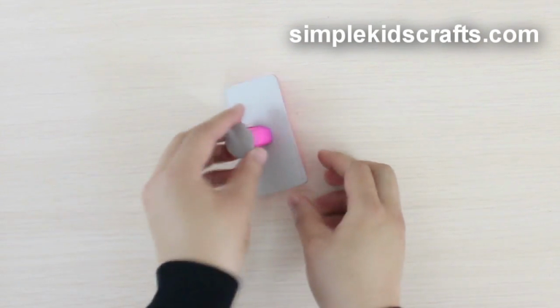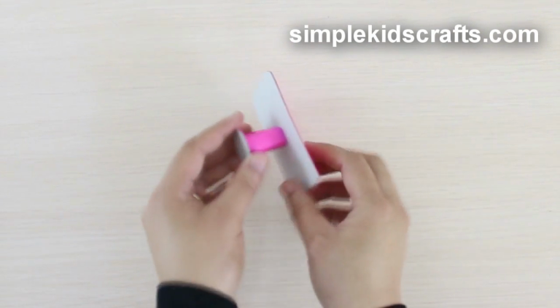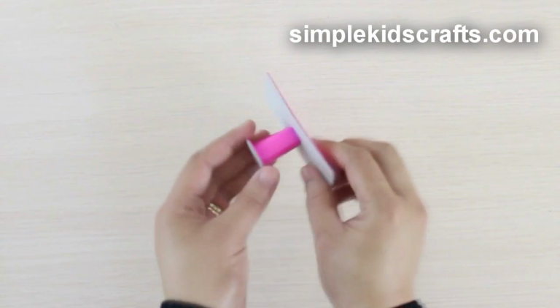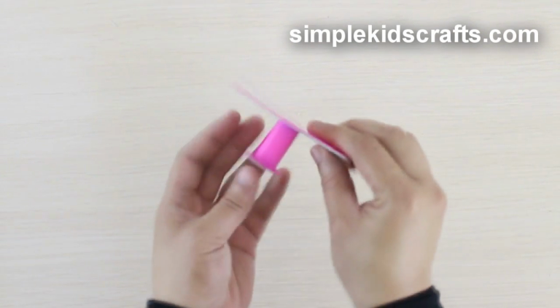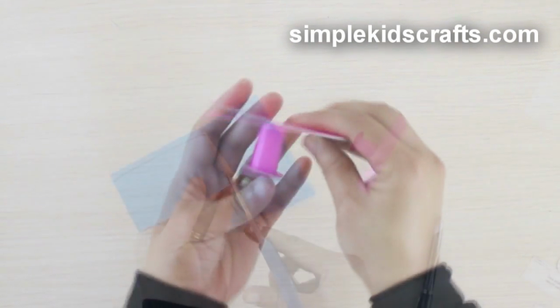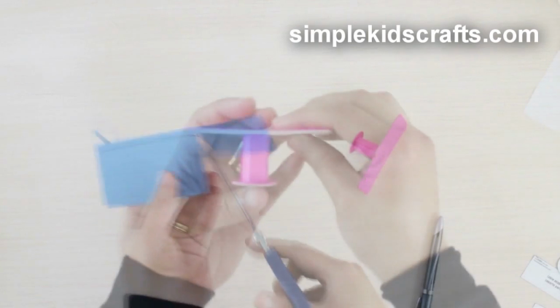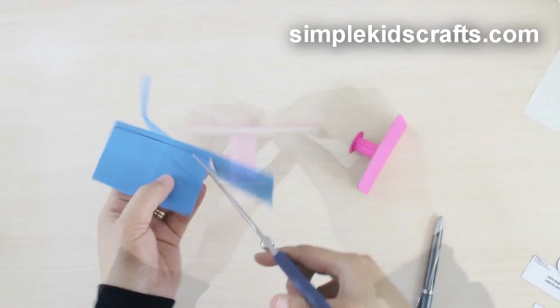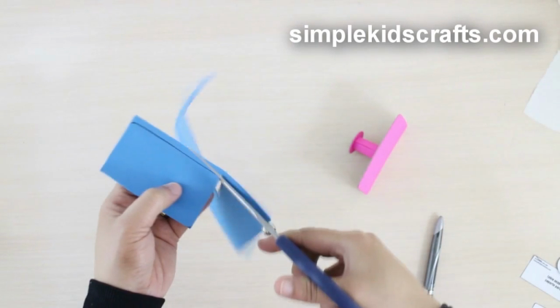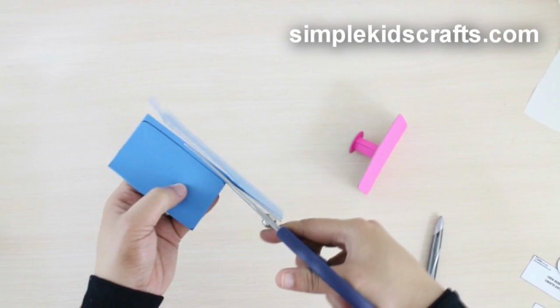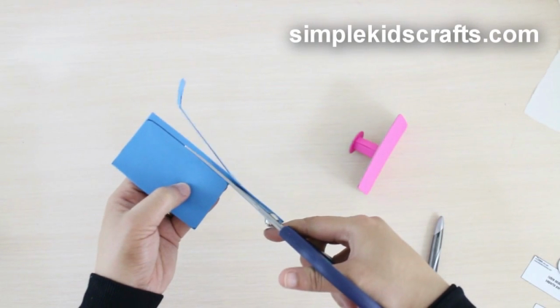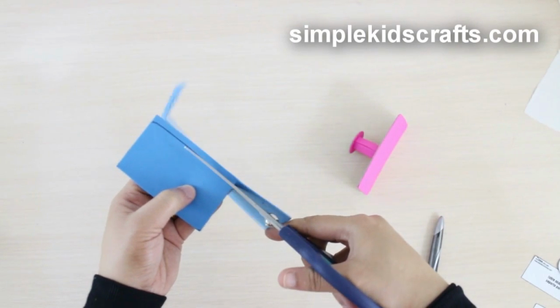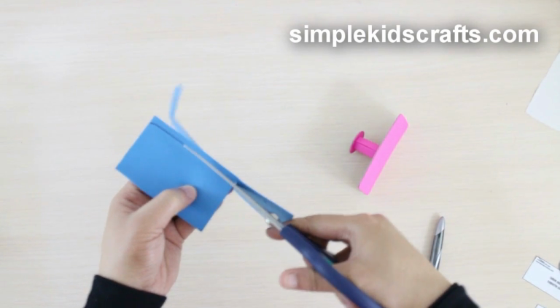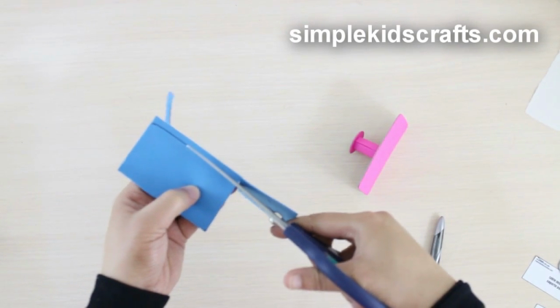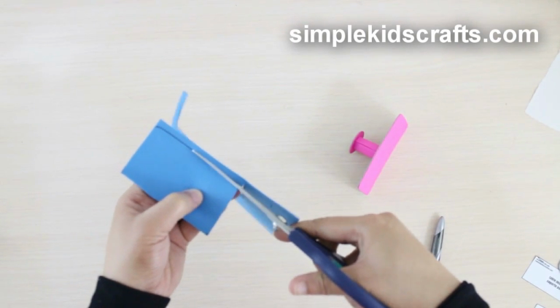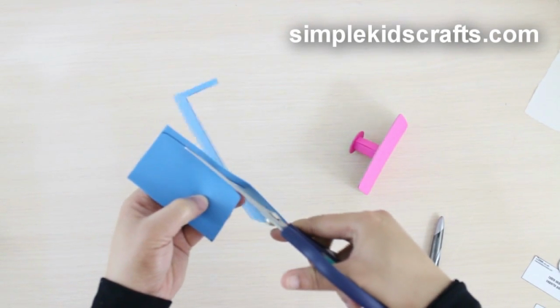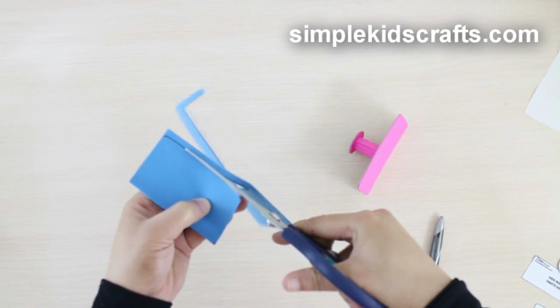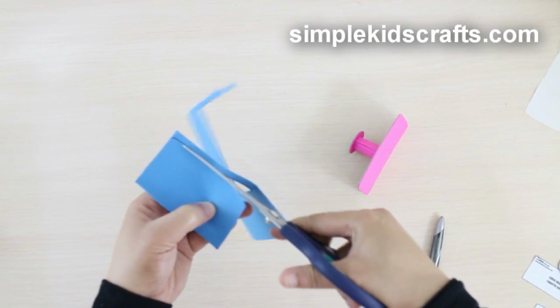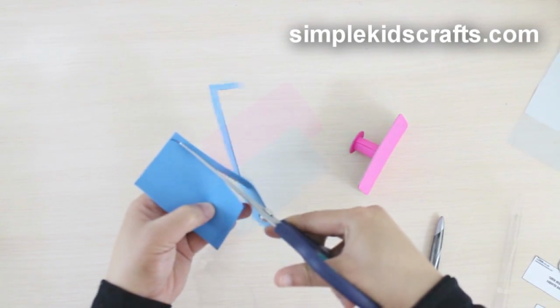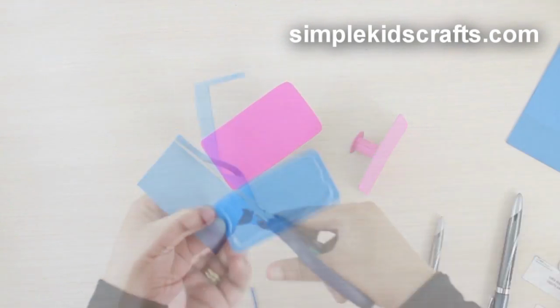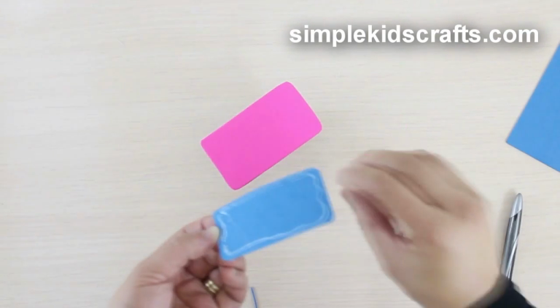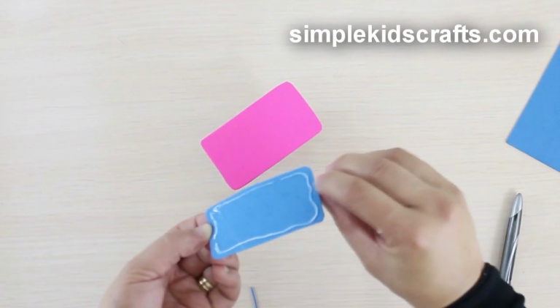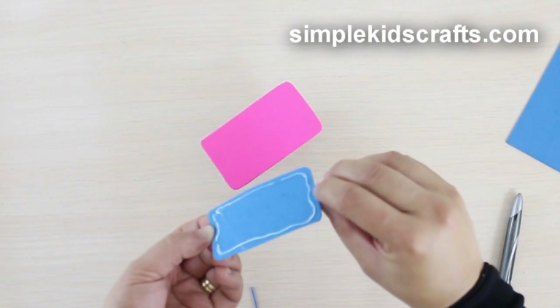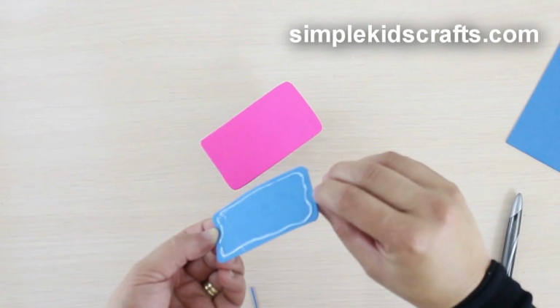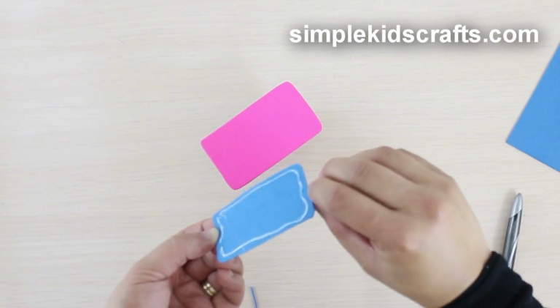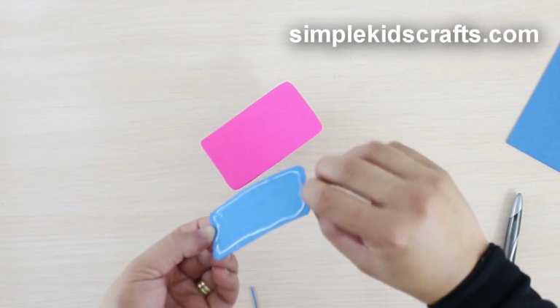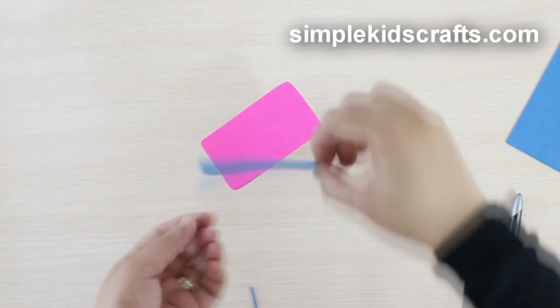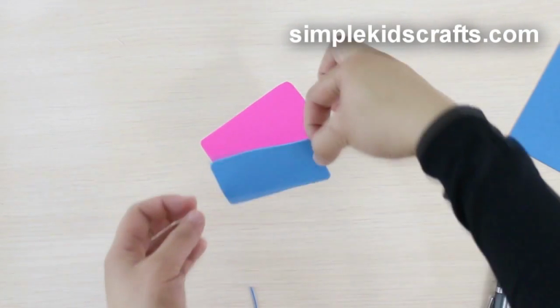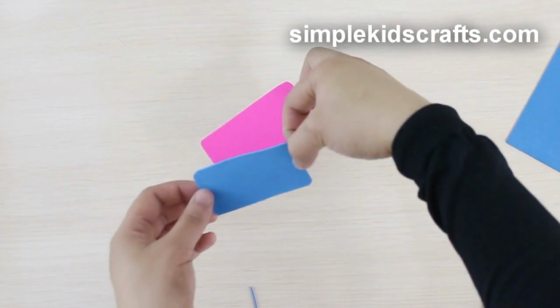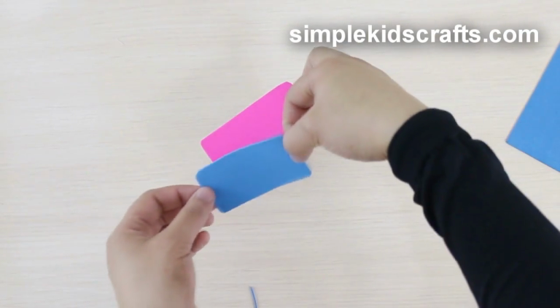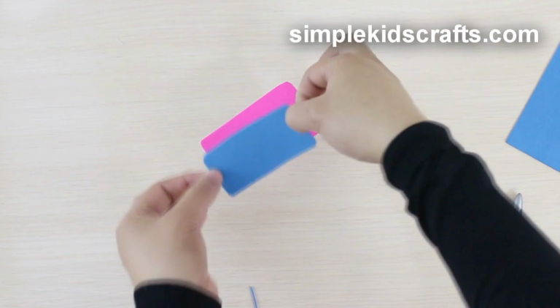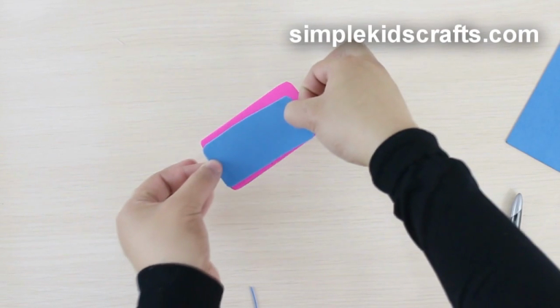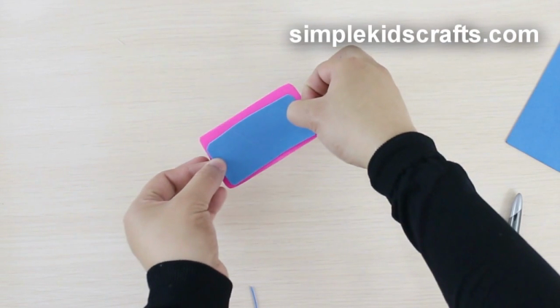Then attach the body to the support. You can also decorate by cutting another piece of paper similar in size to the body and attaching it to the top.